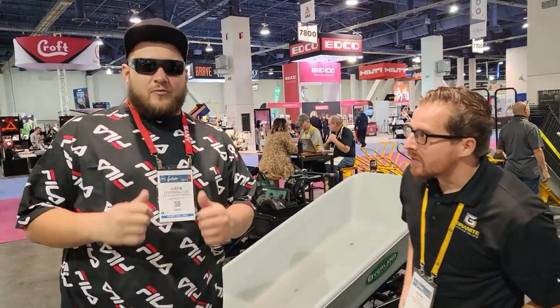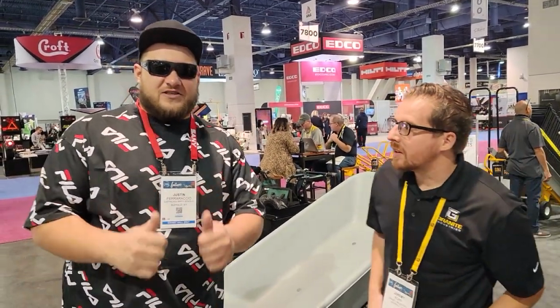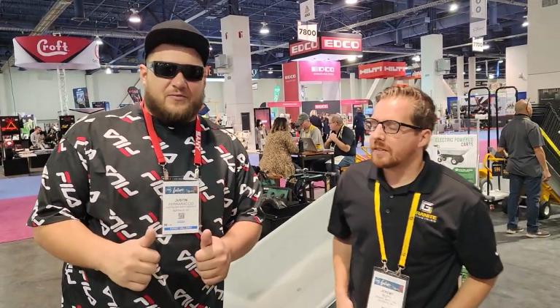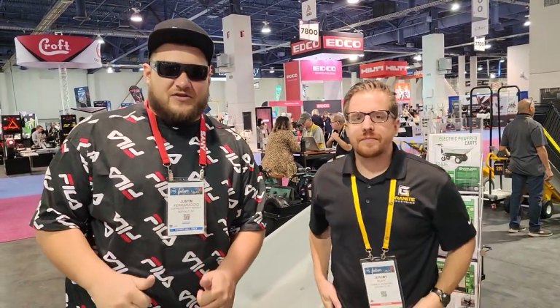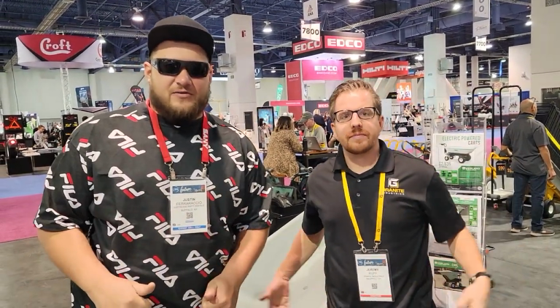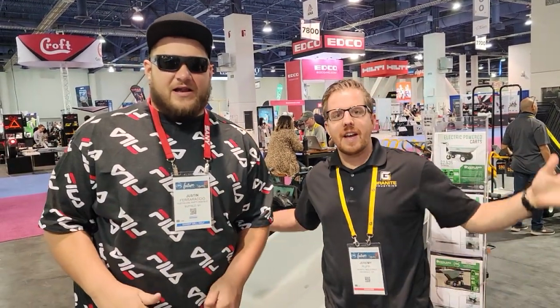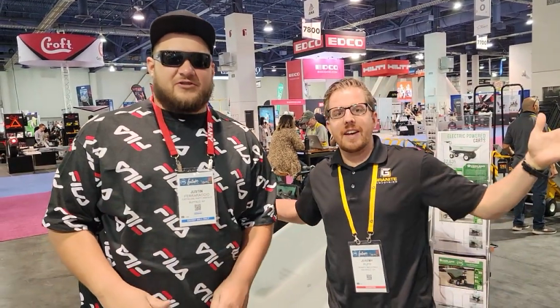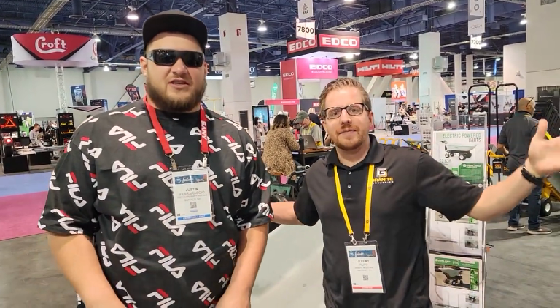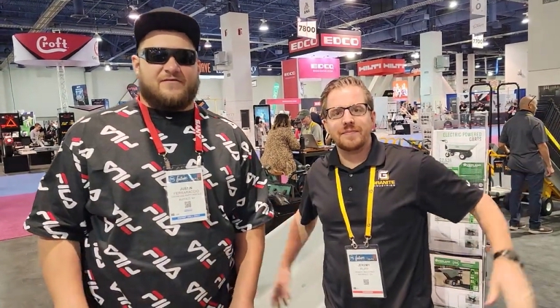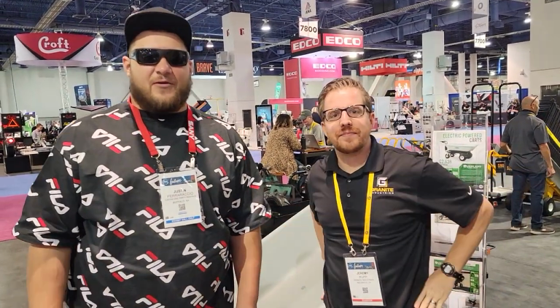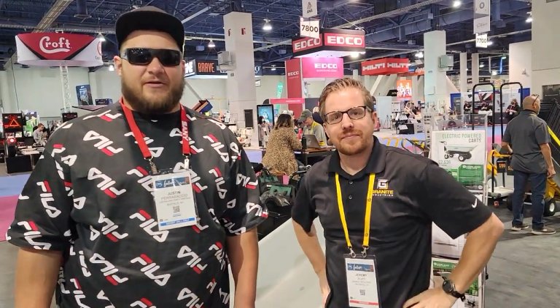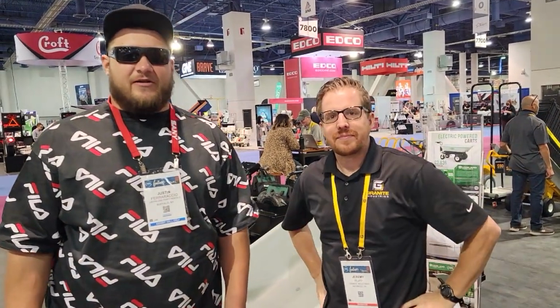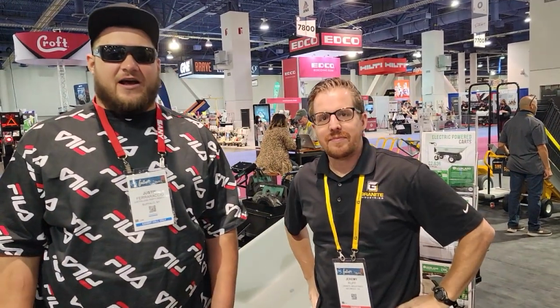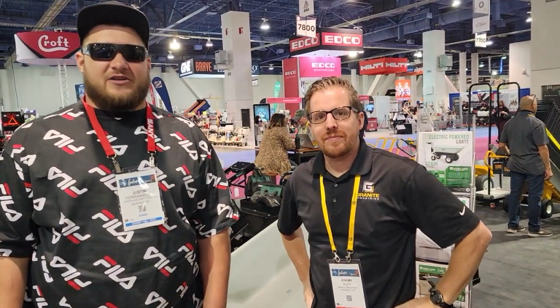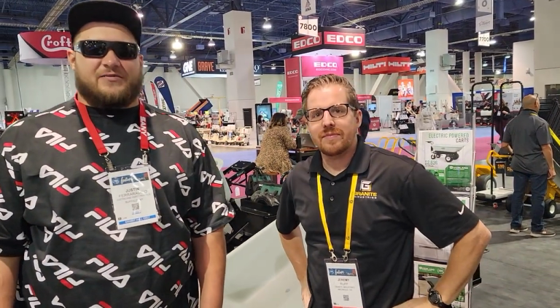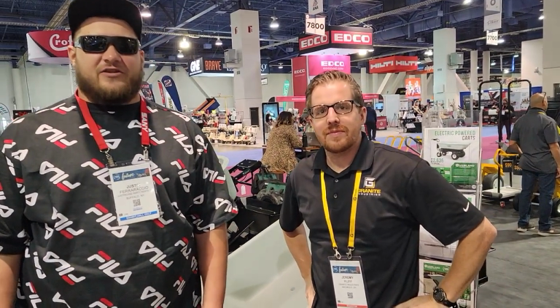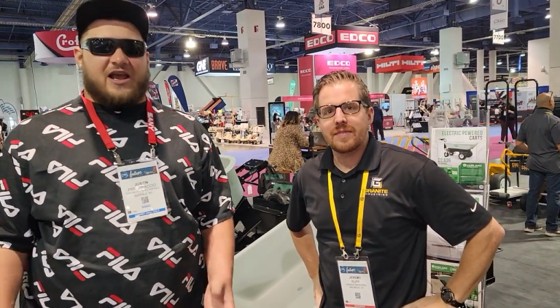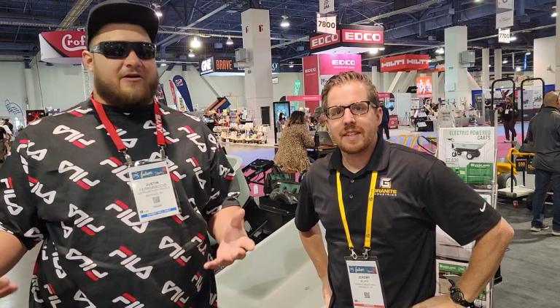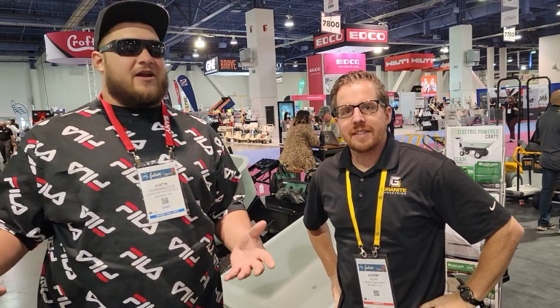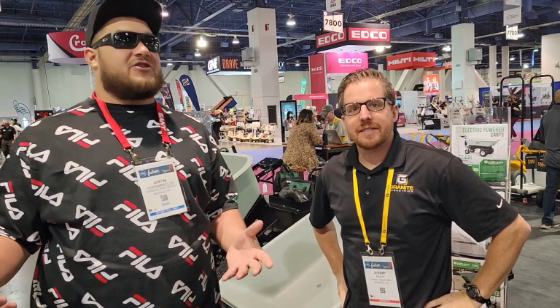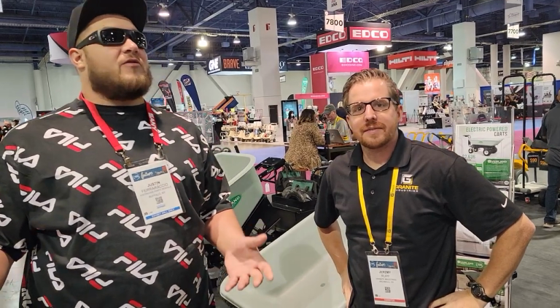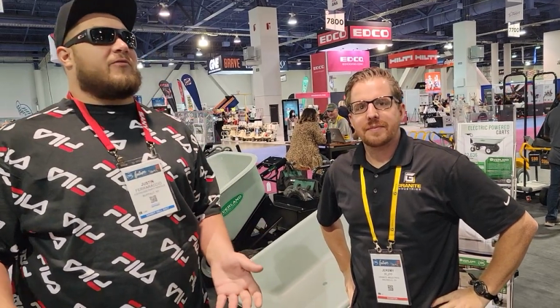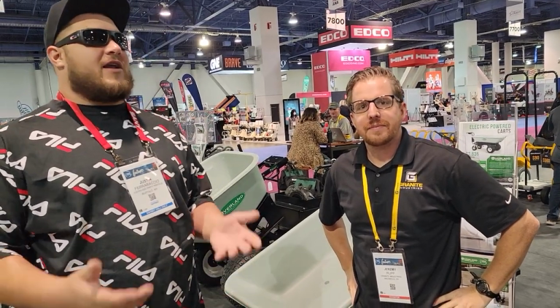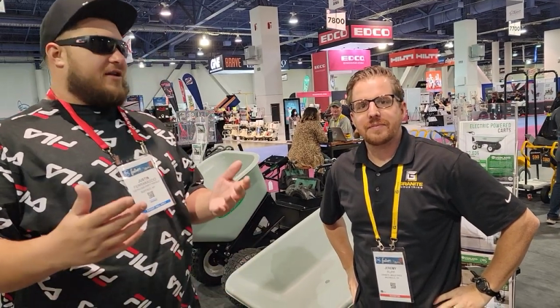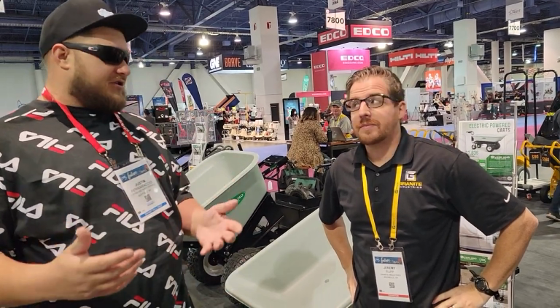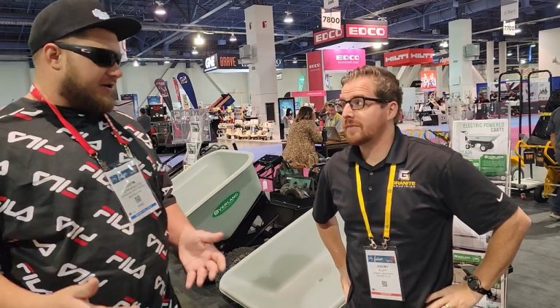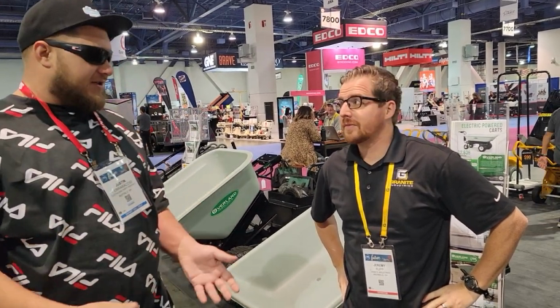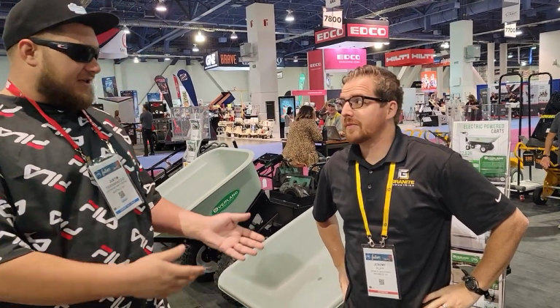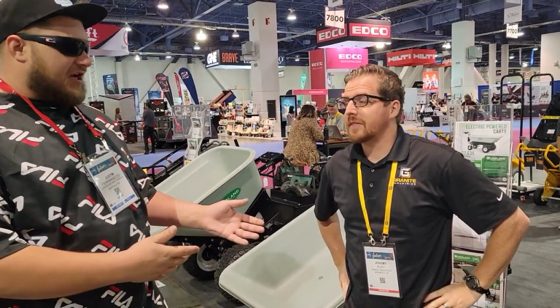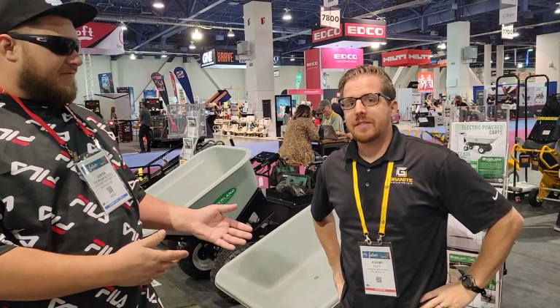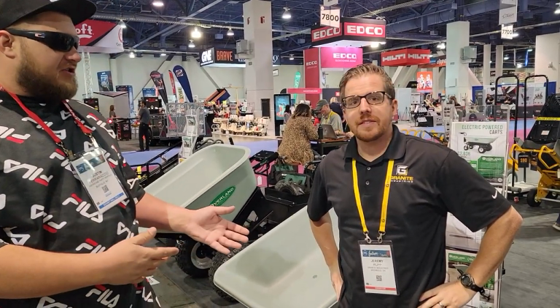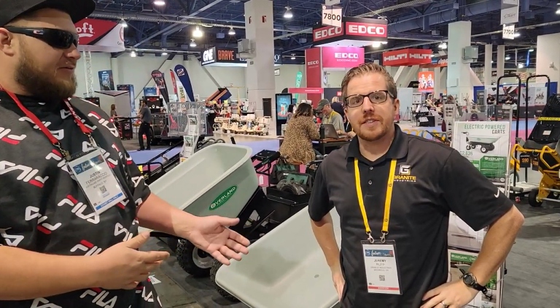What's up, YouTube? My name's Justin from Party Rental Knowledge. I'm here at the ARA show with Granite Industries and Jeremy.